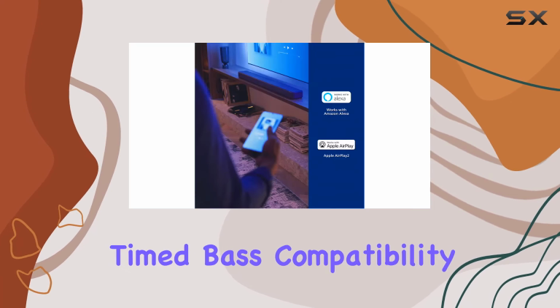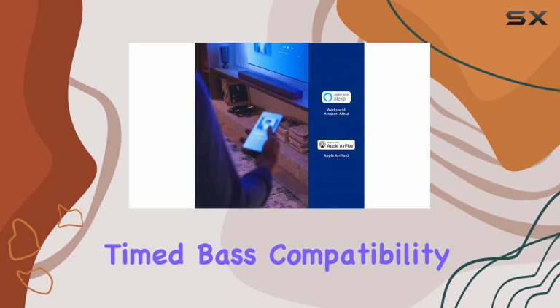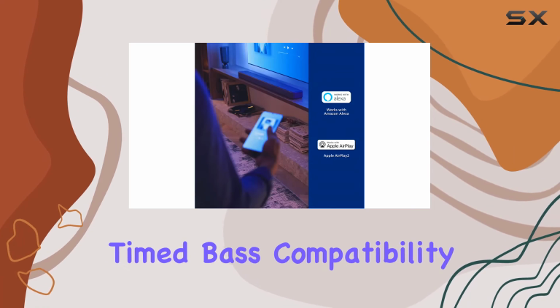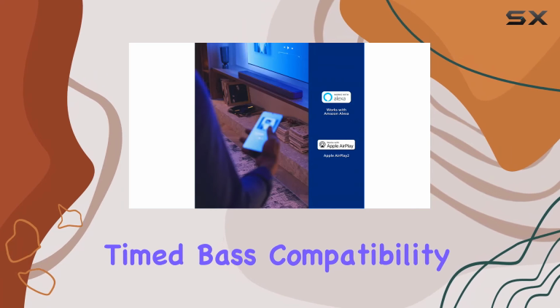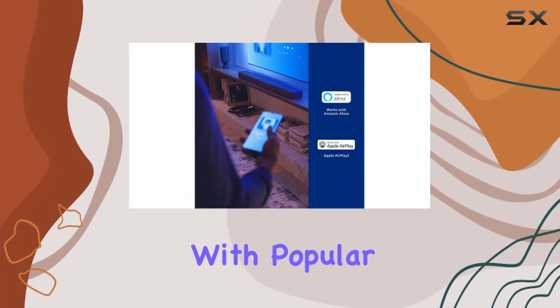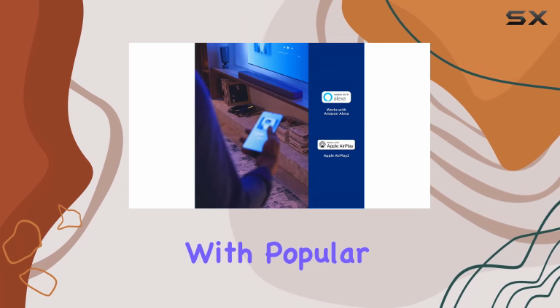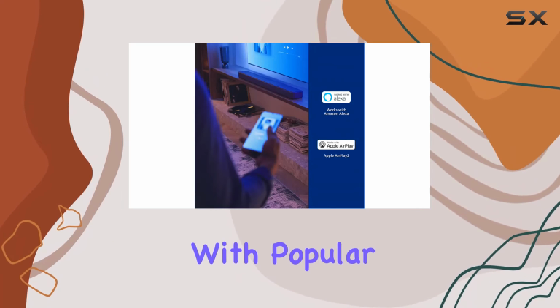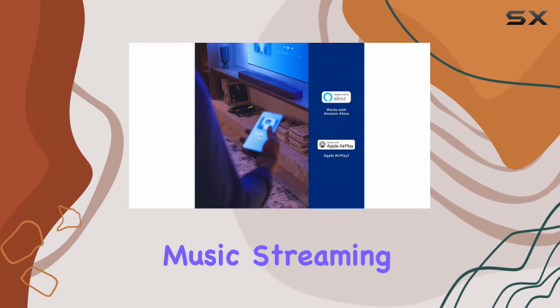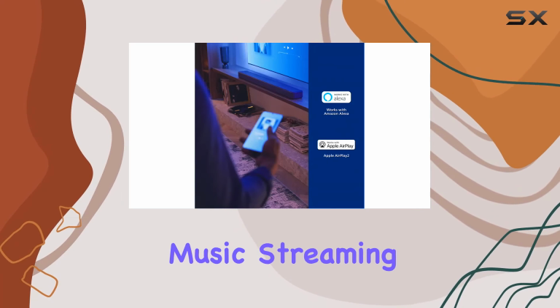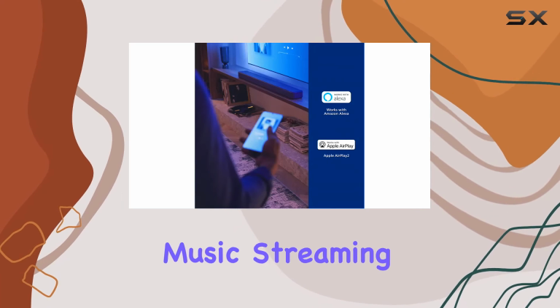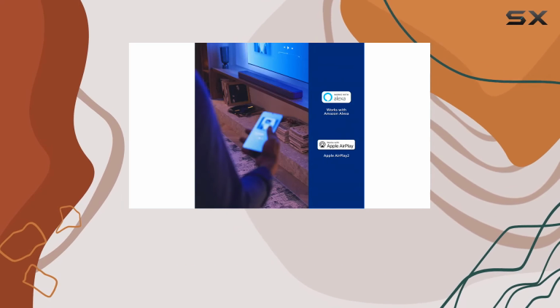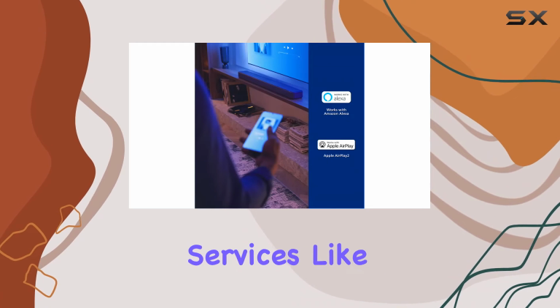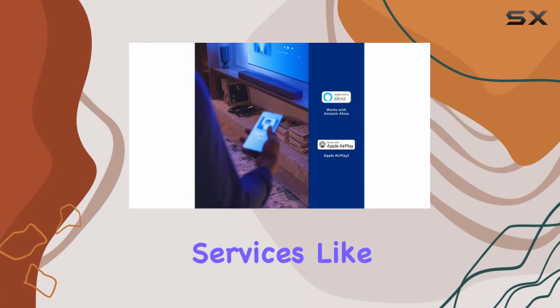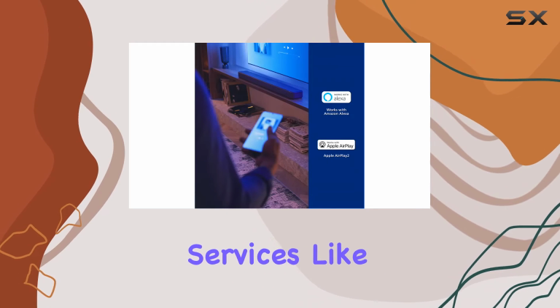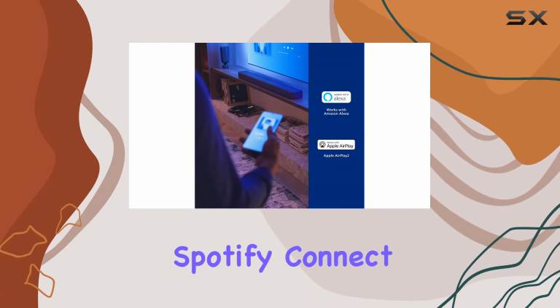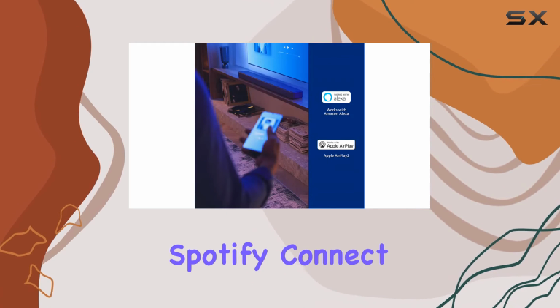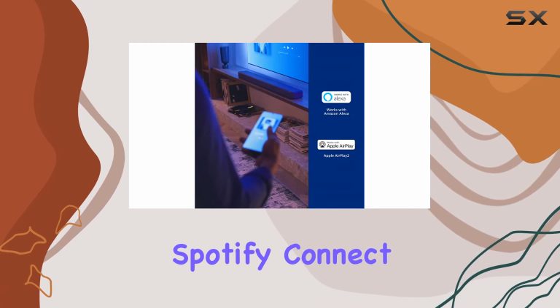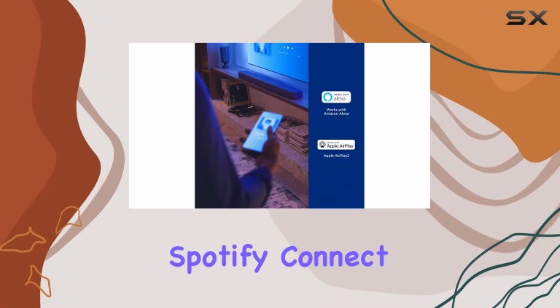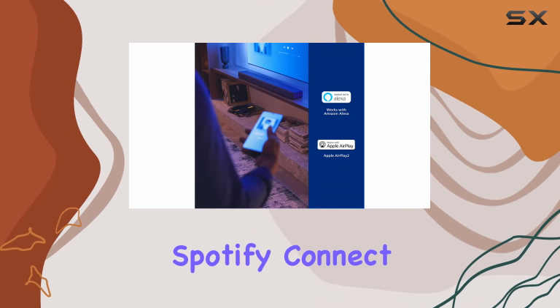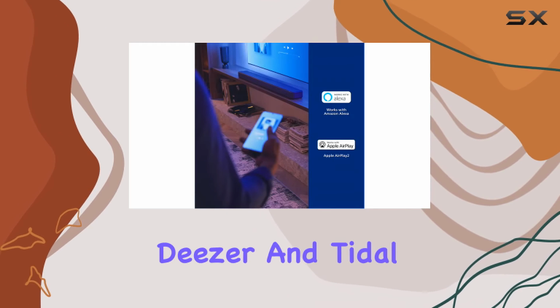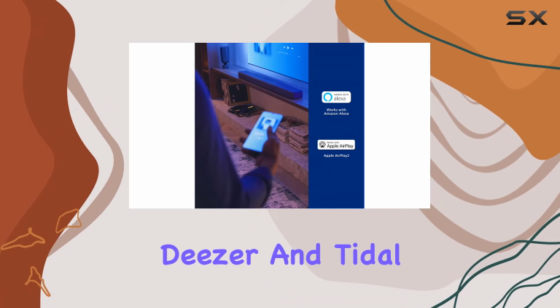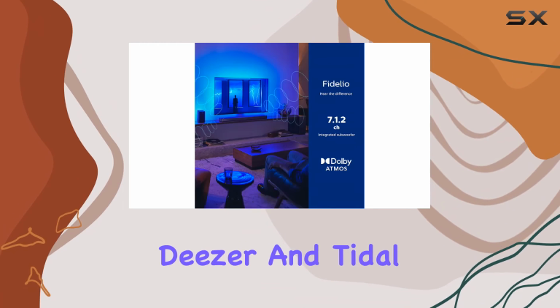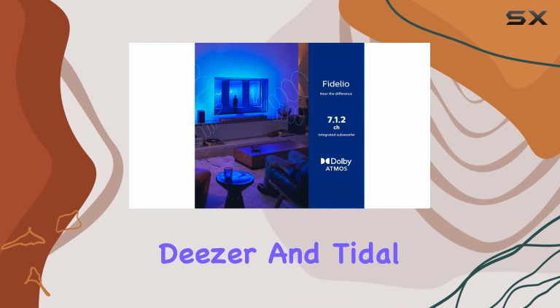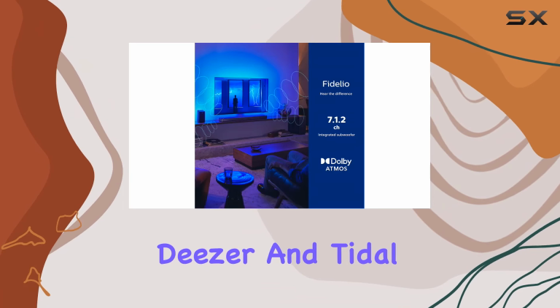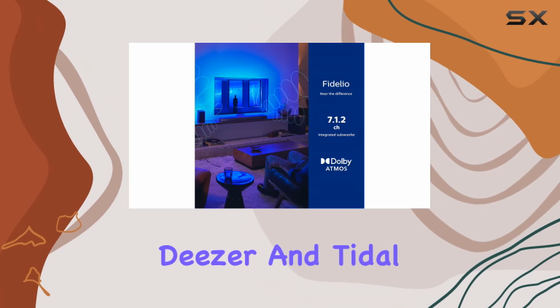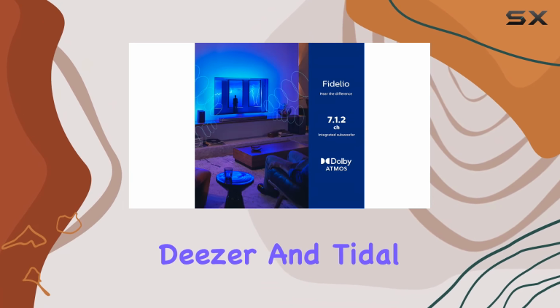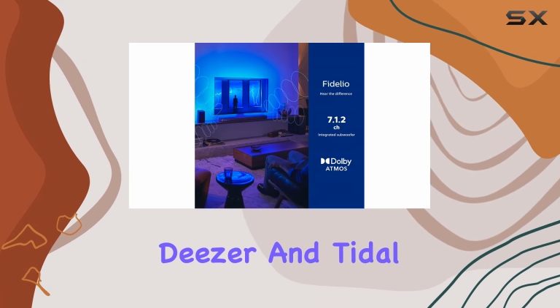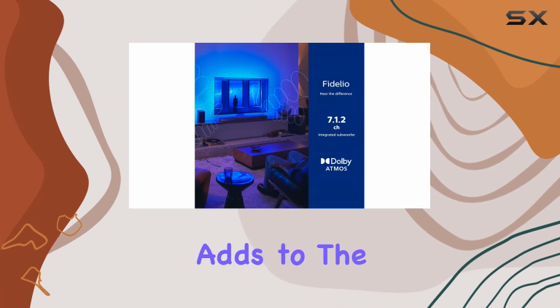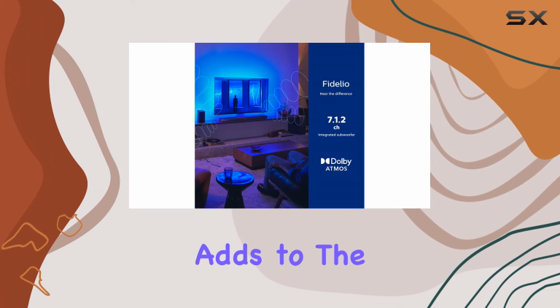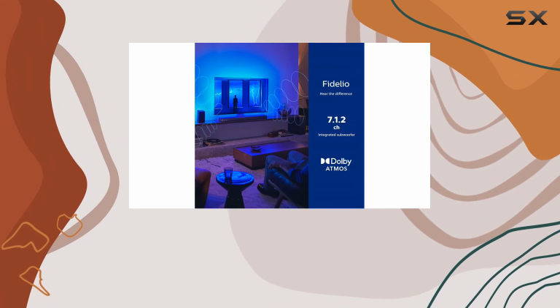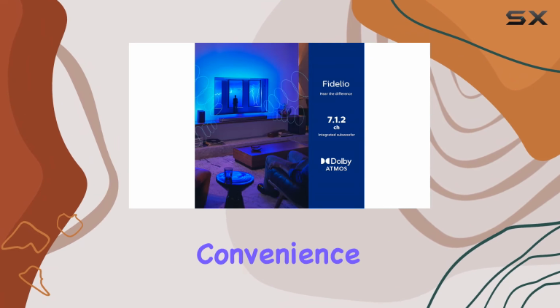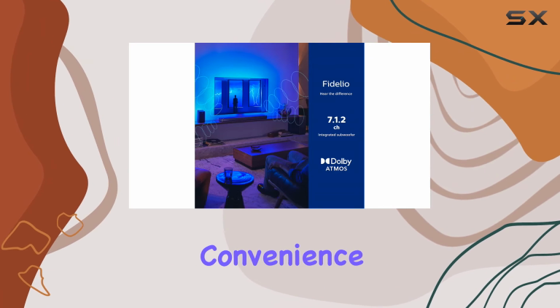Compatibility with popular music streaming services like Spotify Connect, Deezer, and Tidal adds to the convenience.